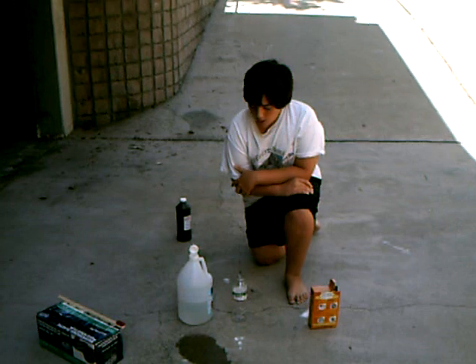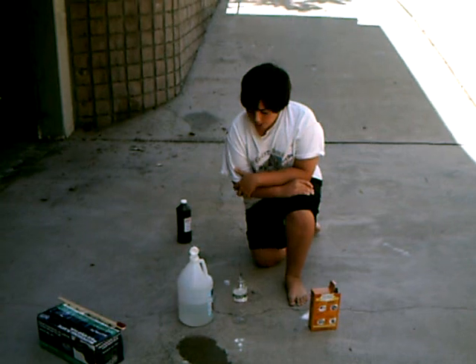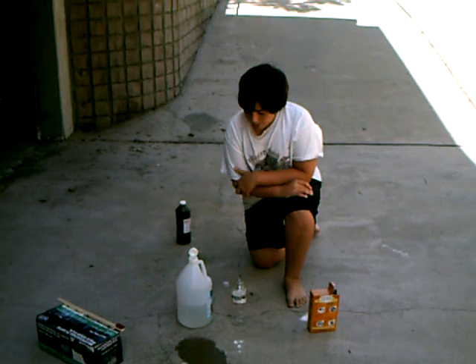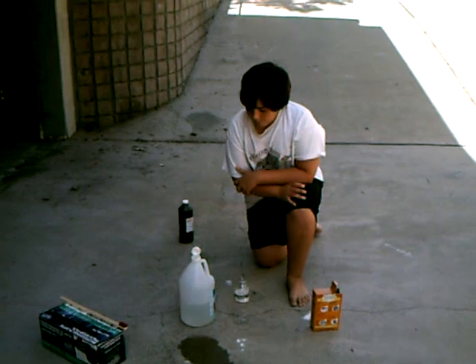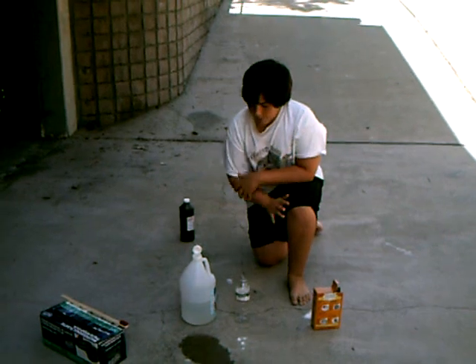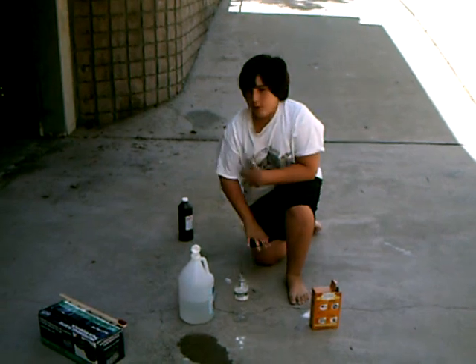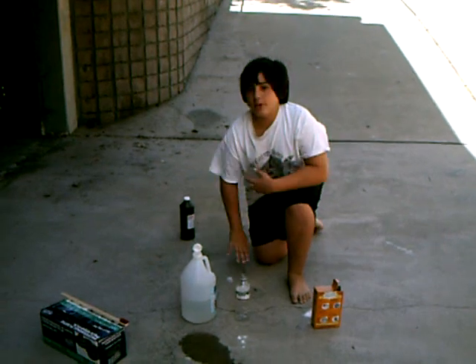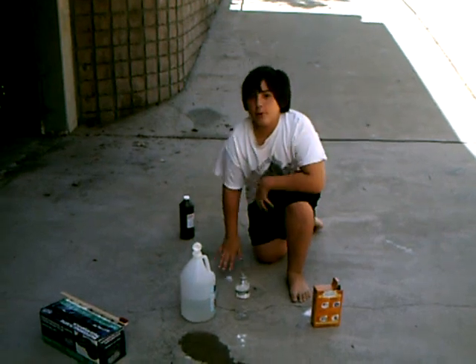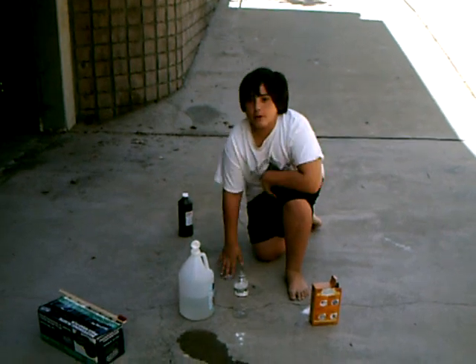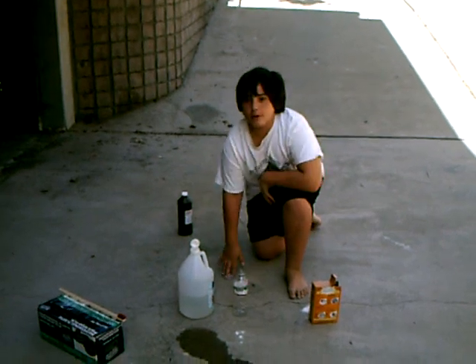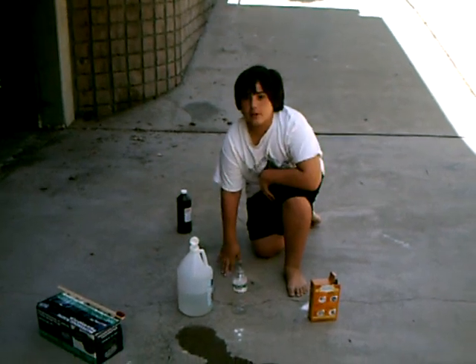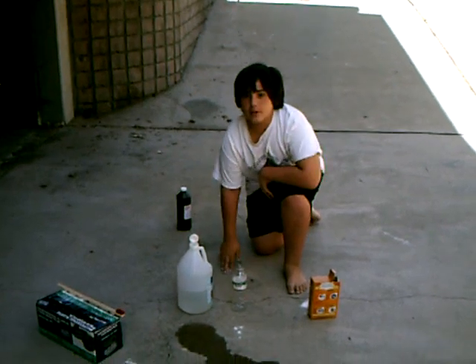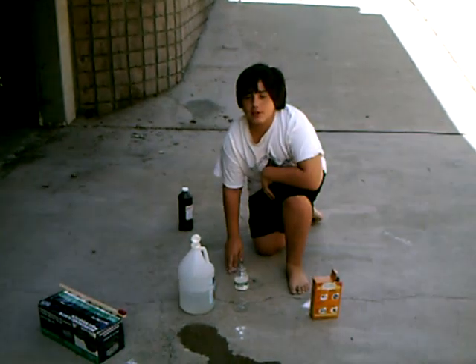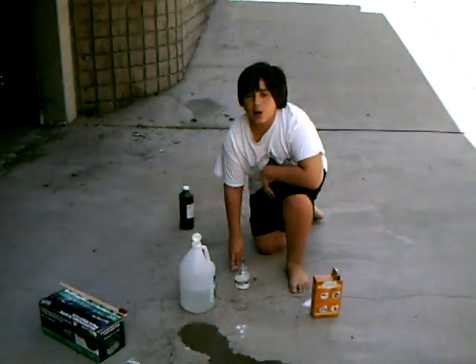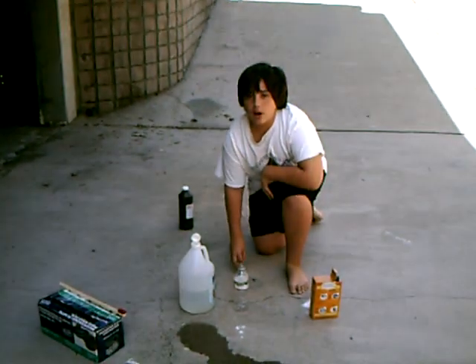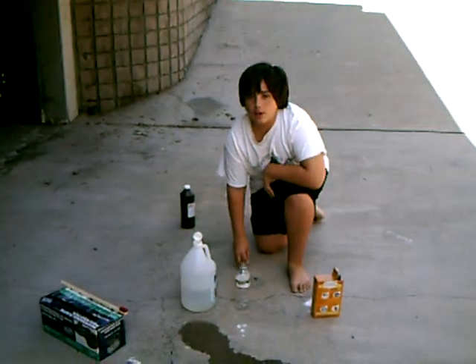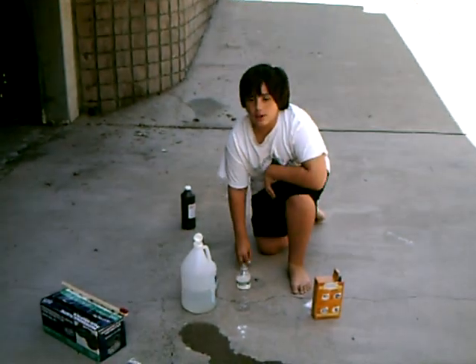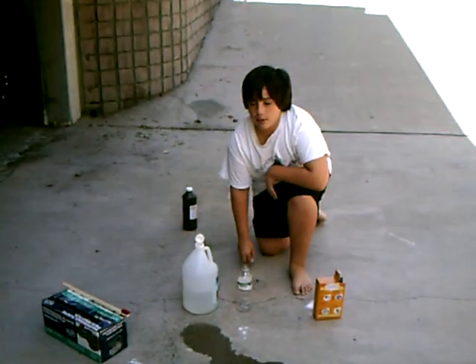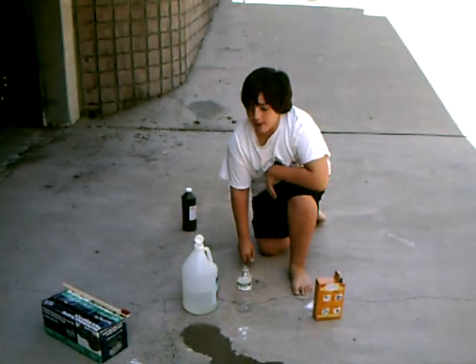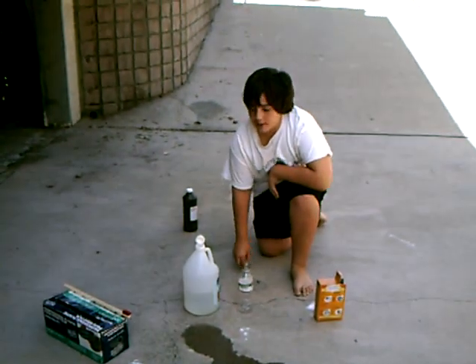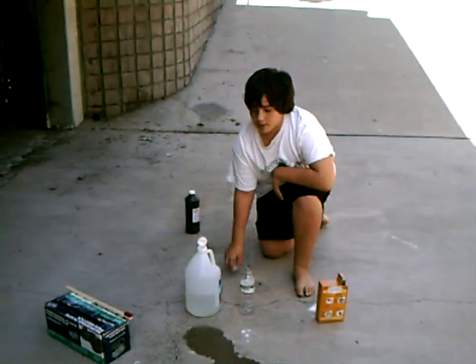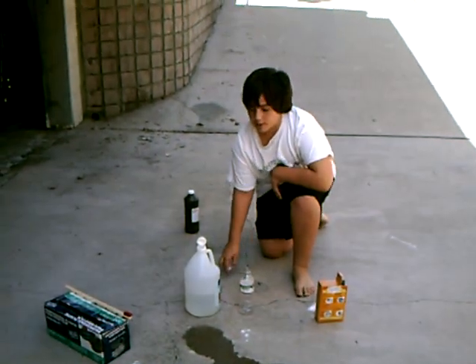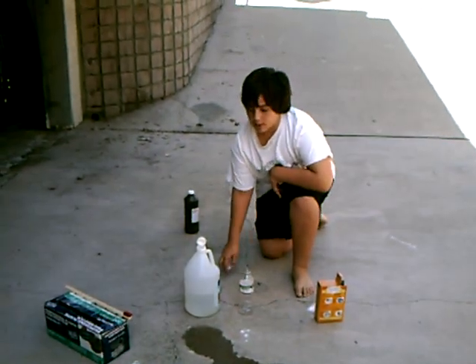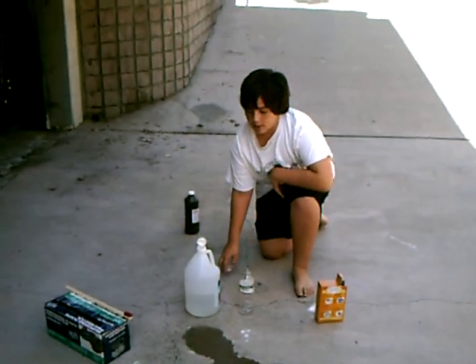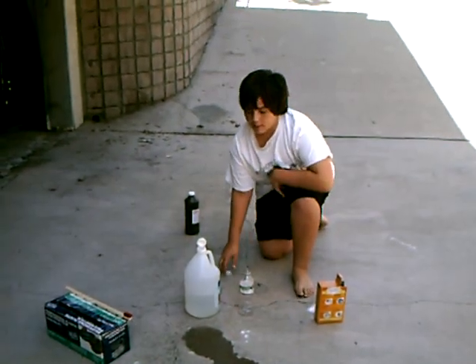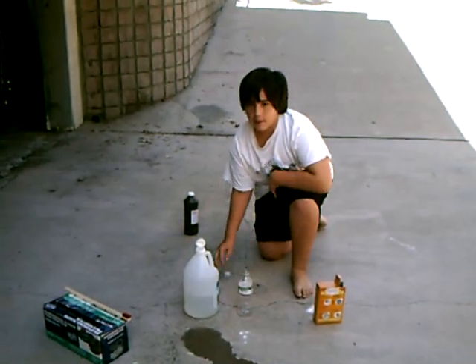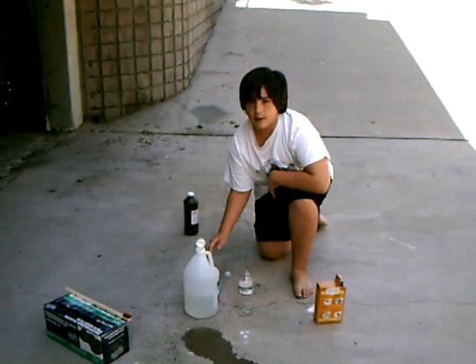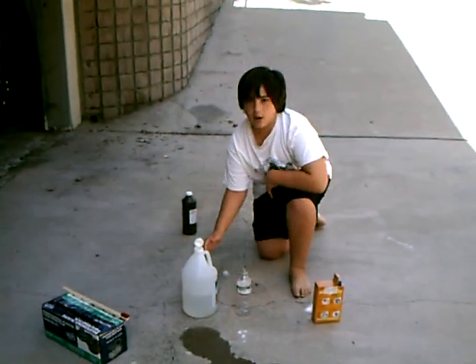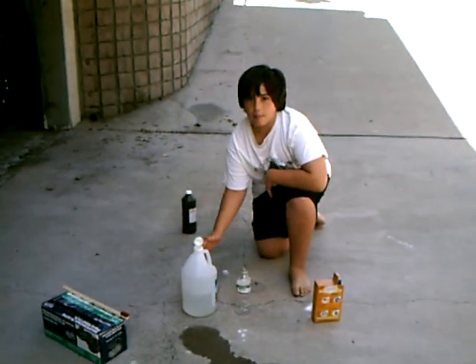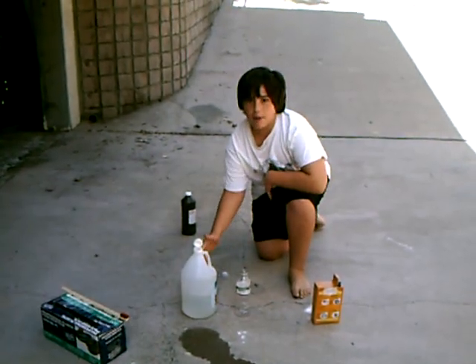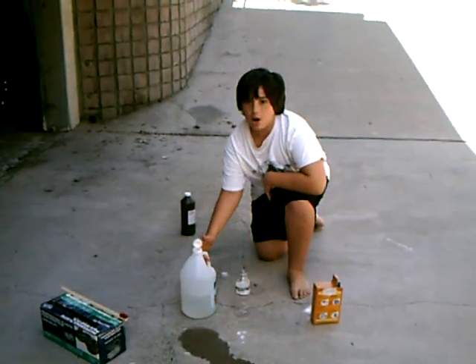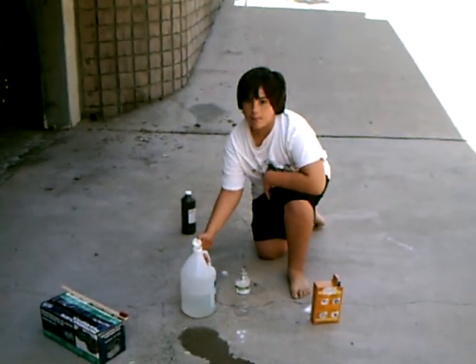Hello fellow YouTubers, this is called the Vintage Soda and Vinegar Bomb.